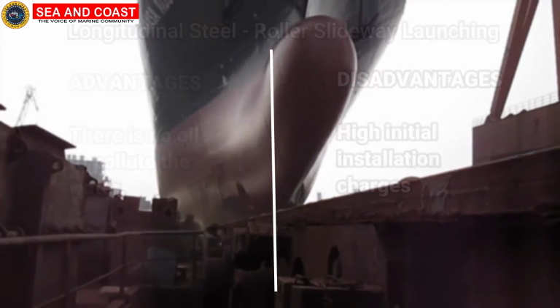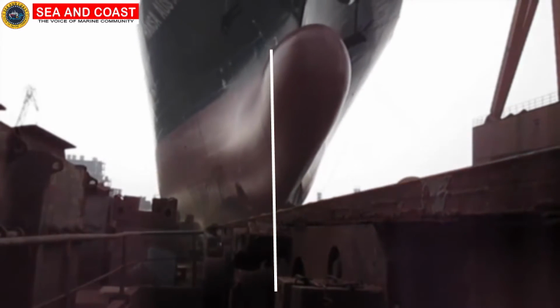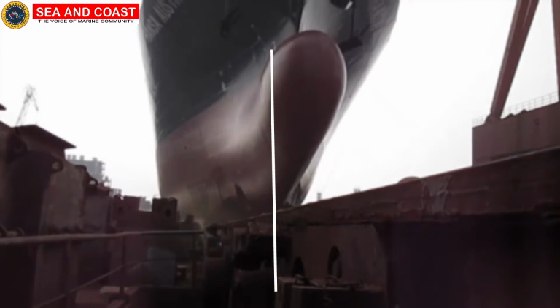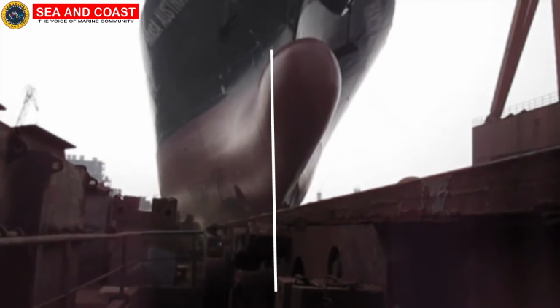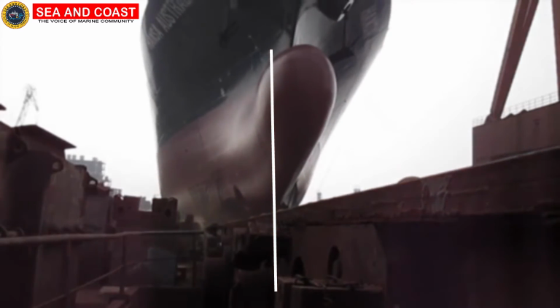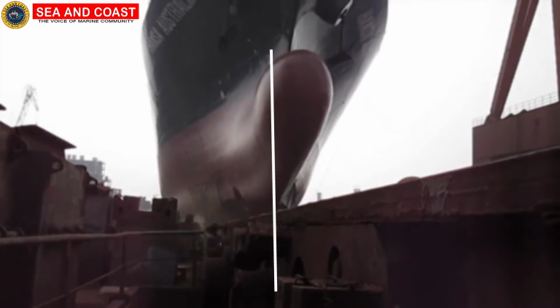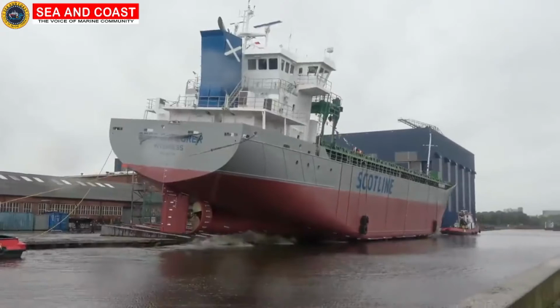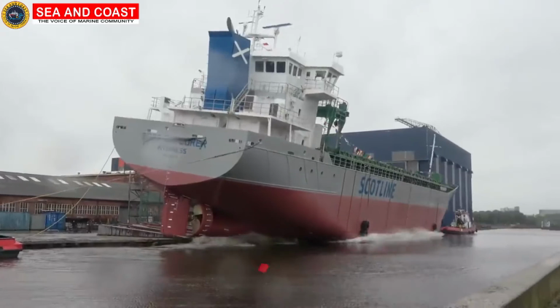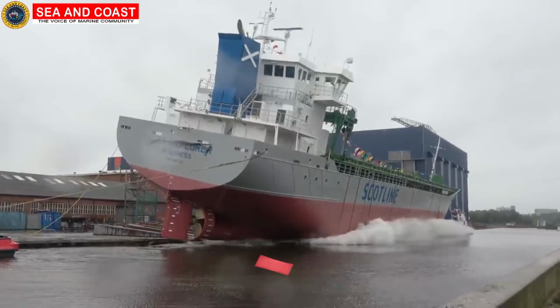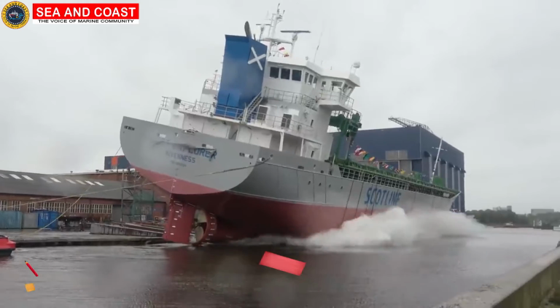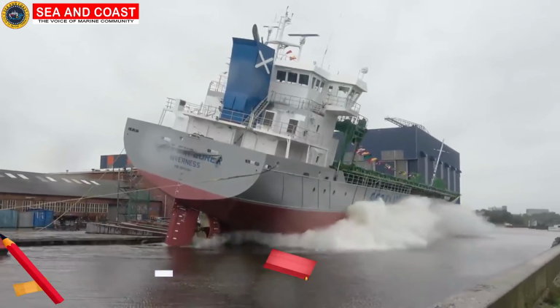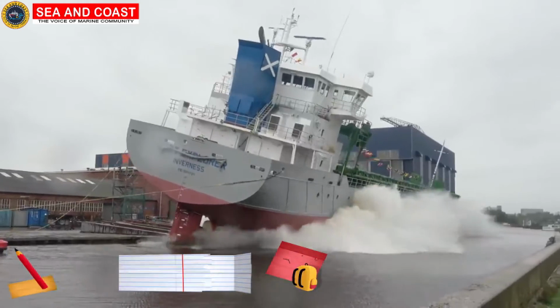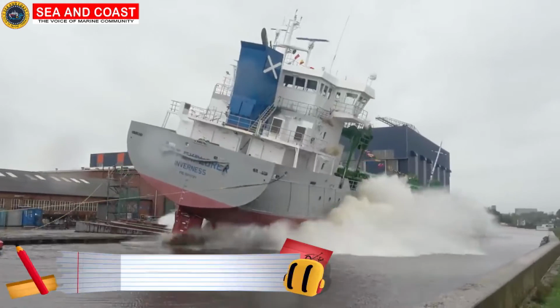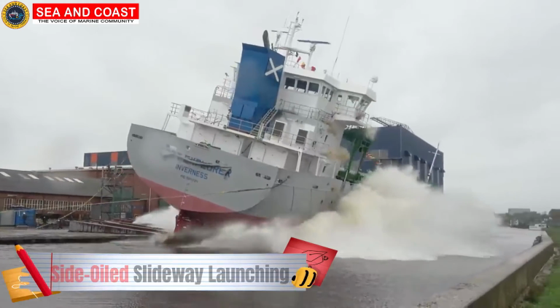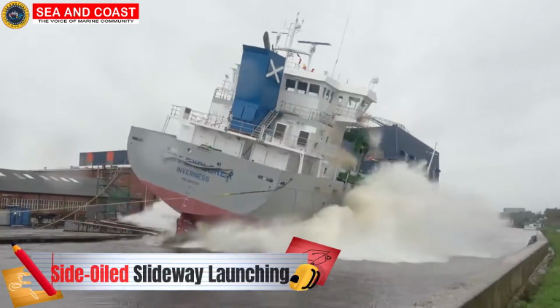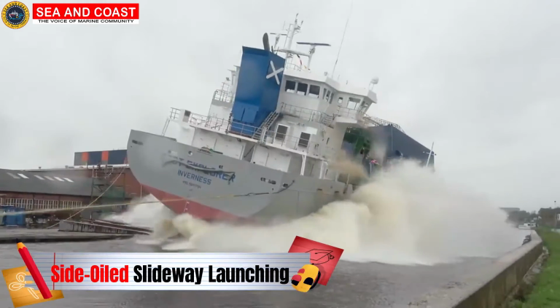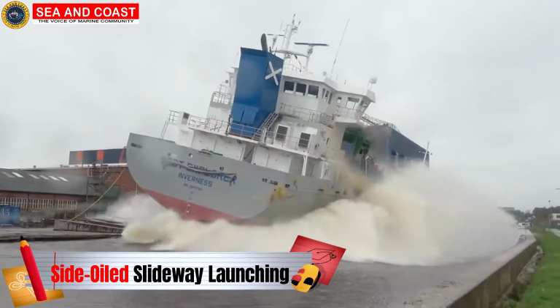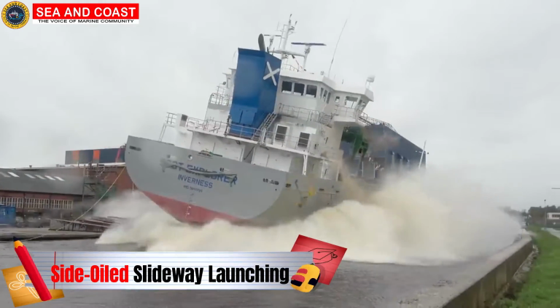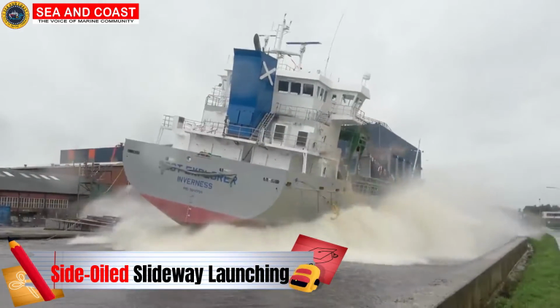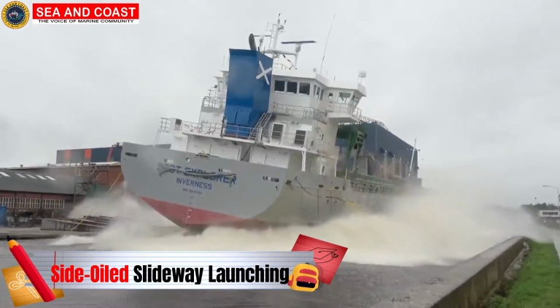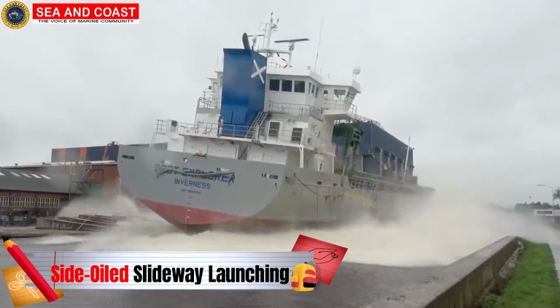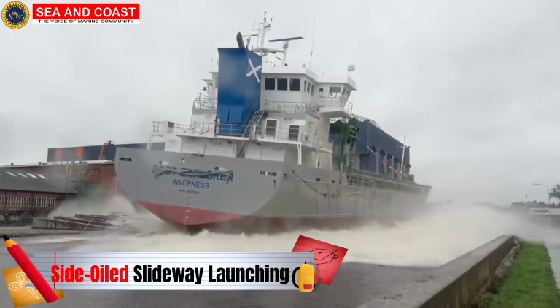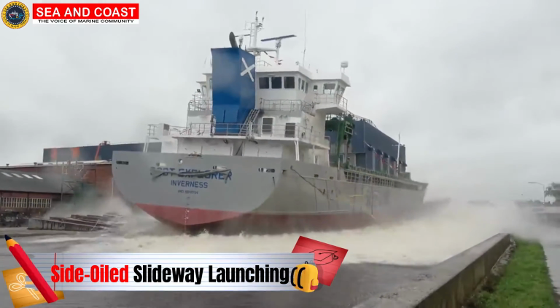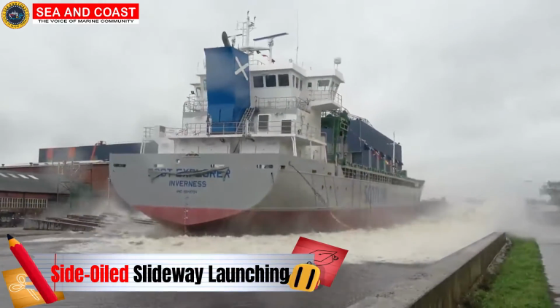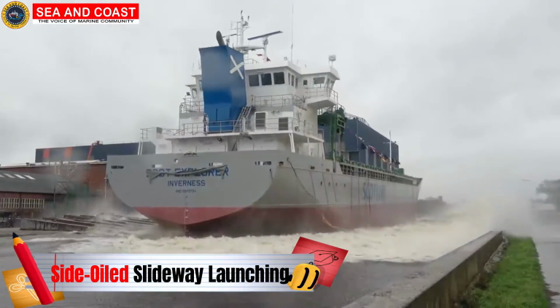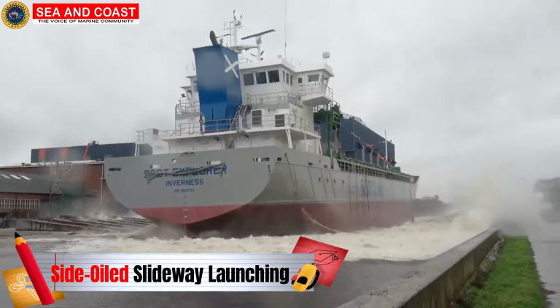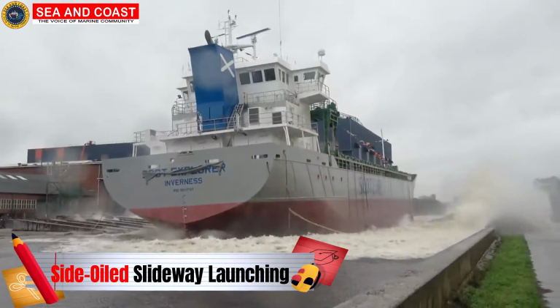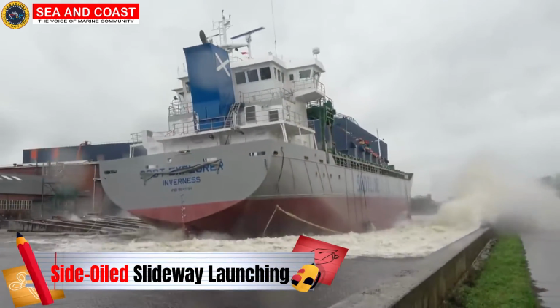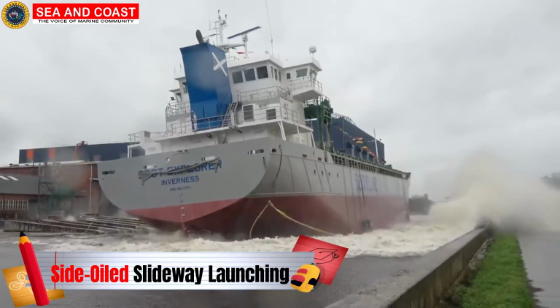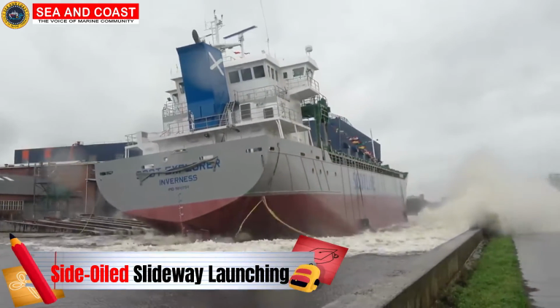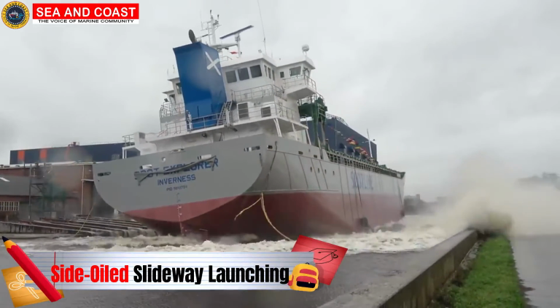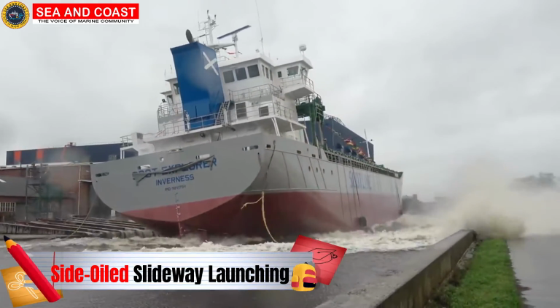And finally, when the ship is launched sideways over the frame, it is called the side oil slideway launching.